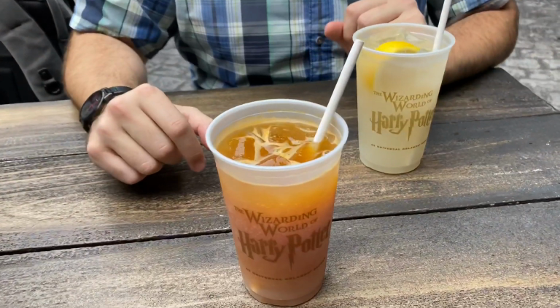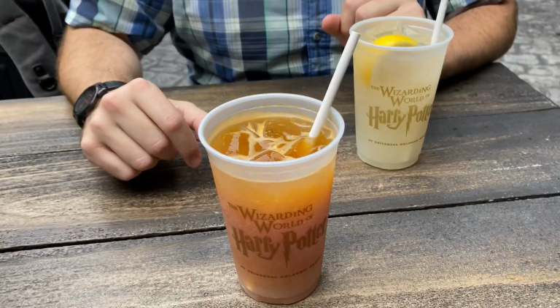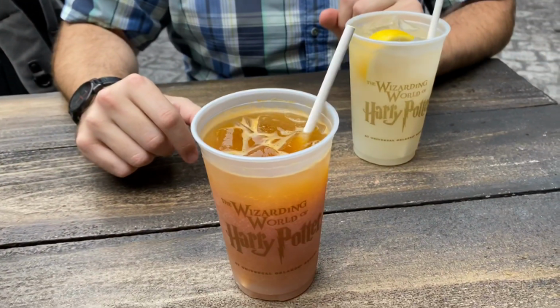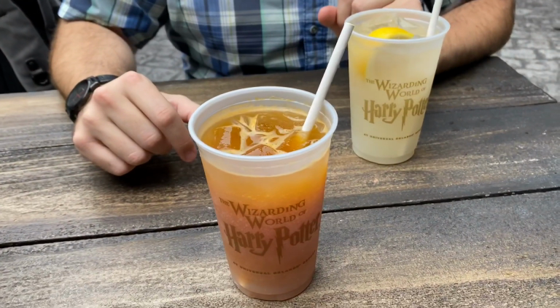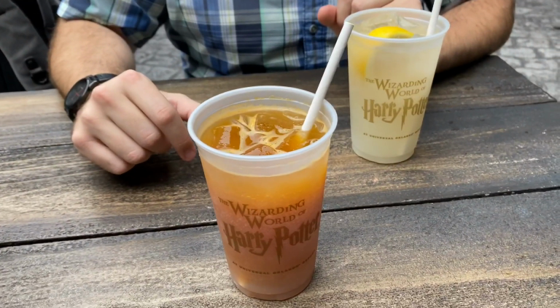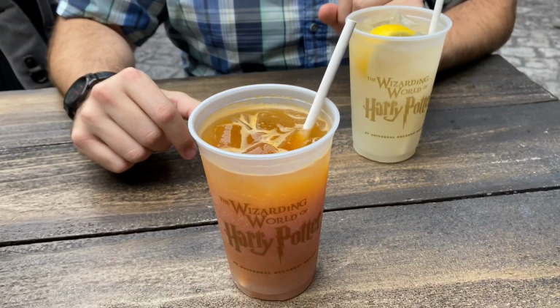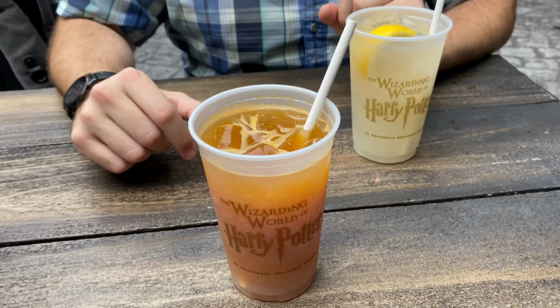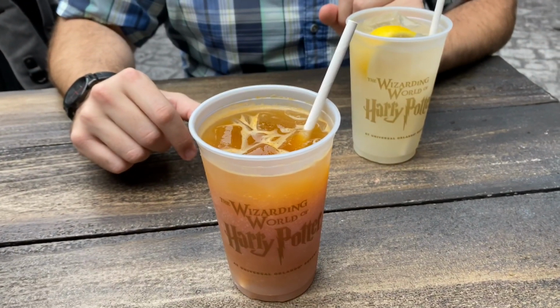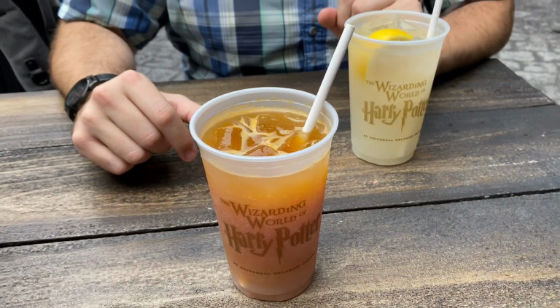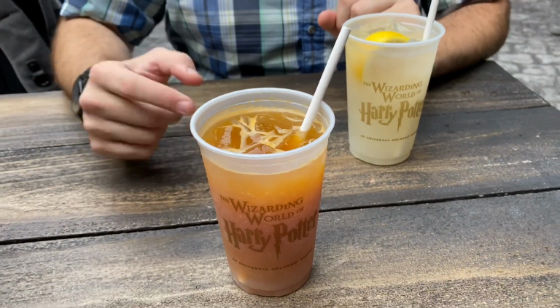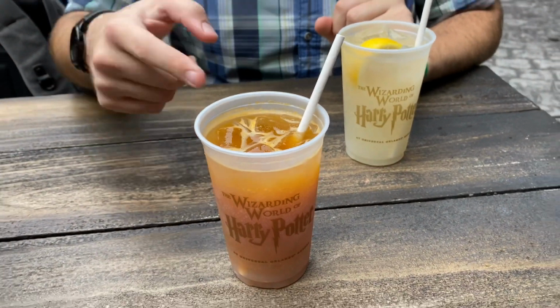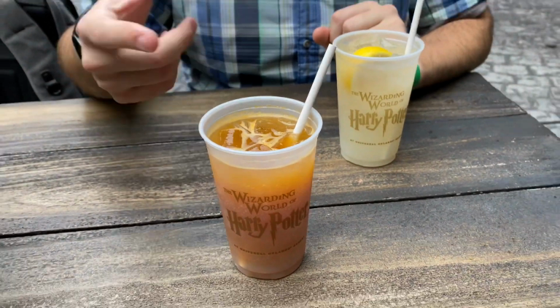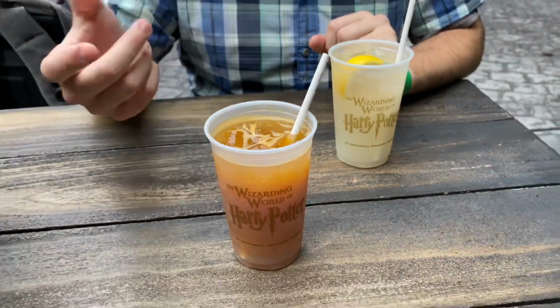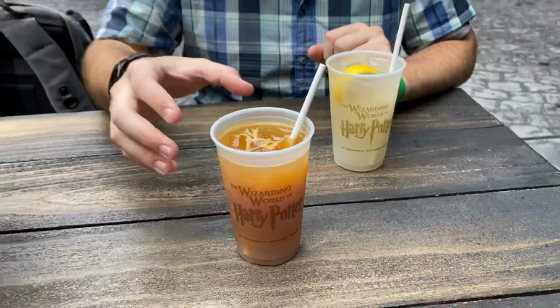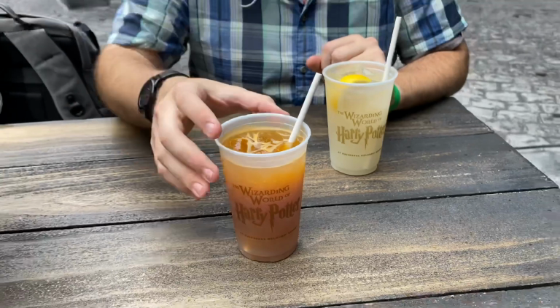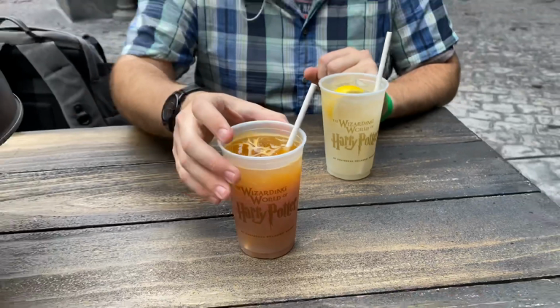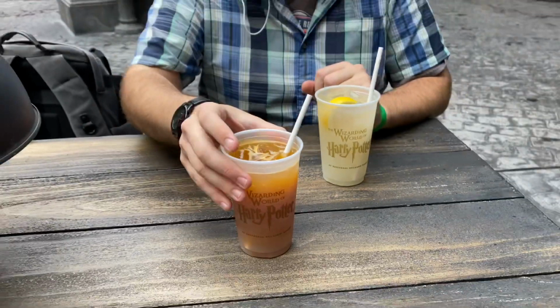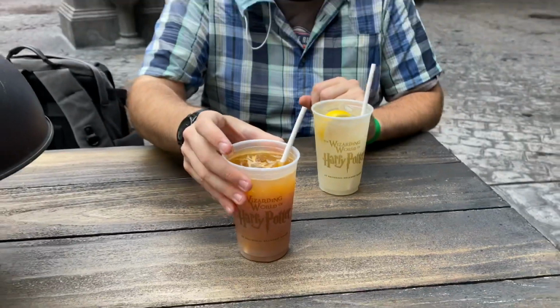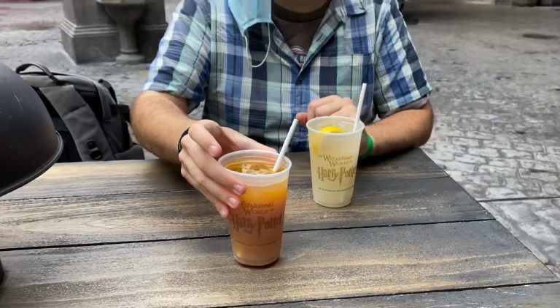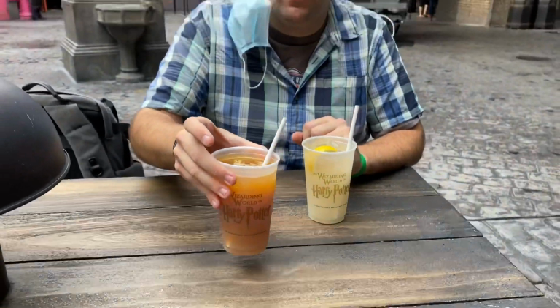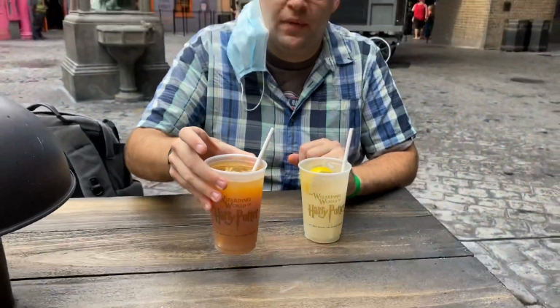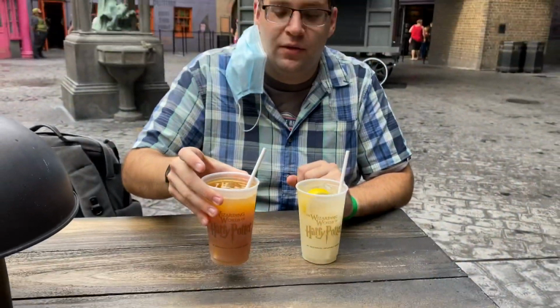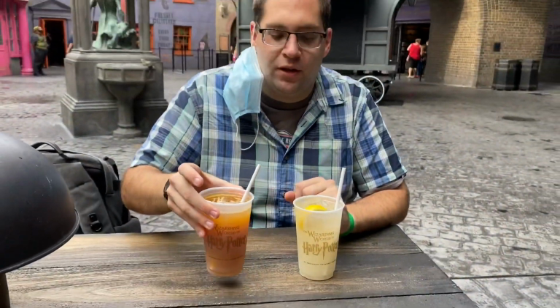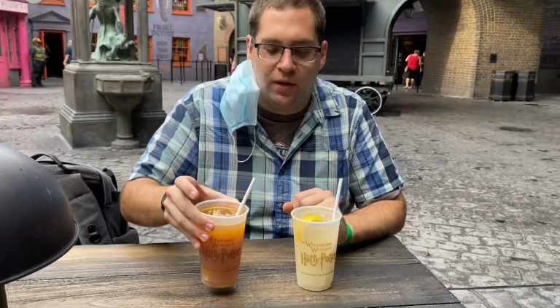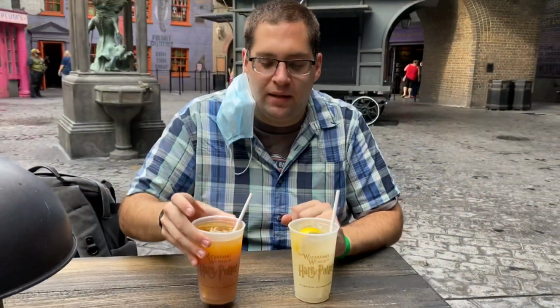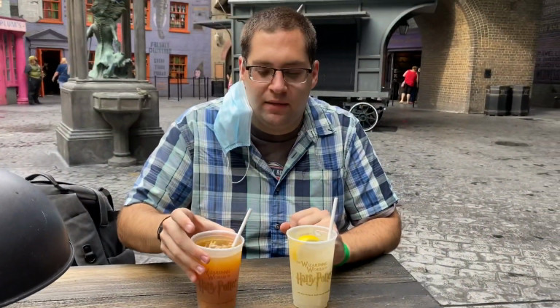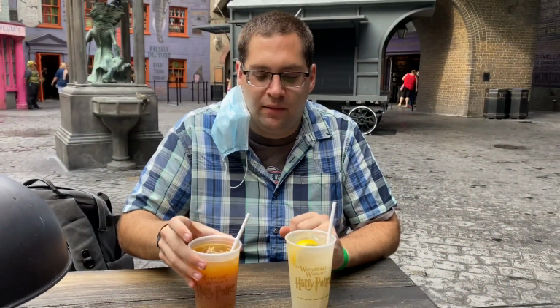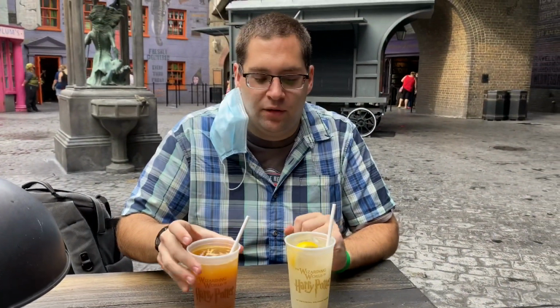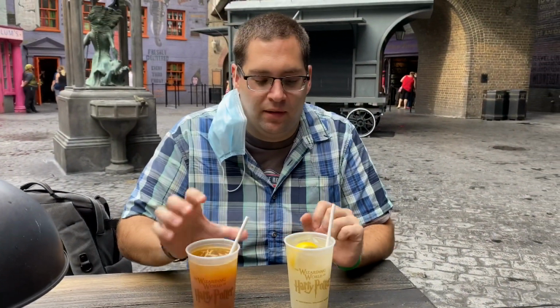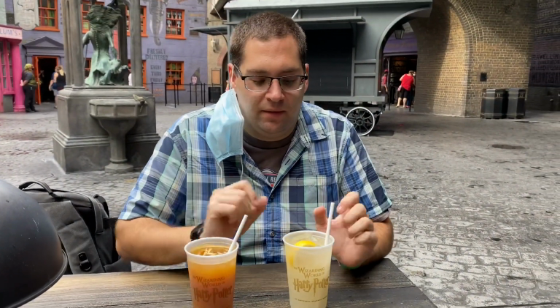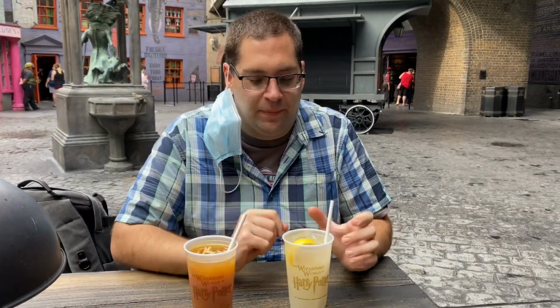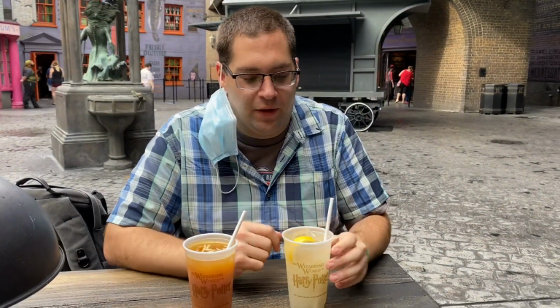The Peach Tree Fizzing Tea is not very fizzy. It's carbonated, but yeah — so we're going to try these, let's see what it is.